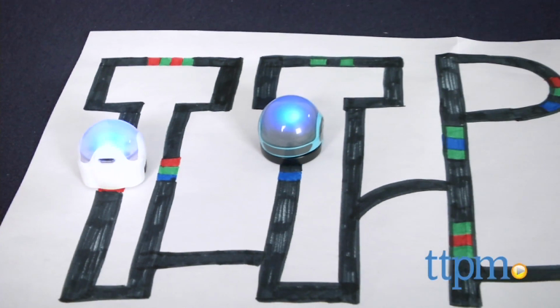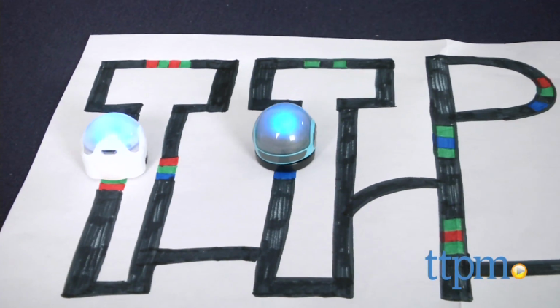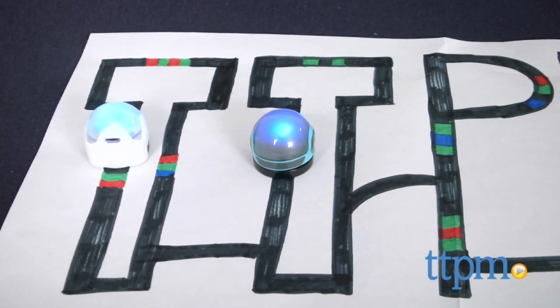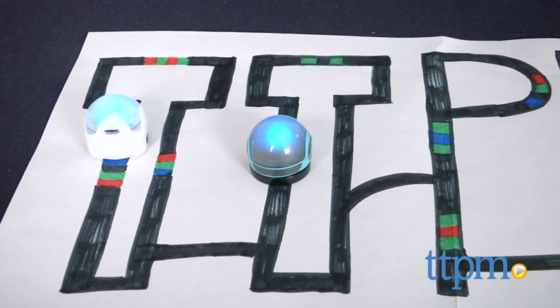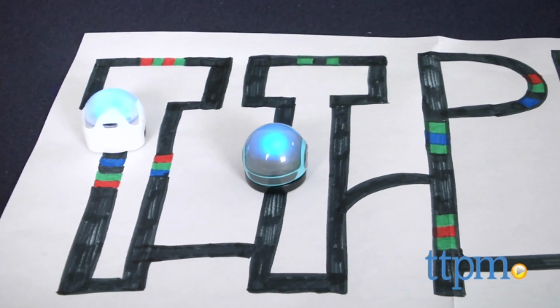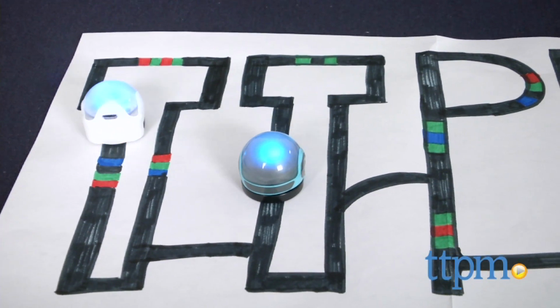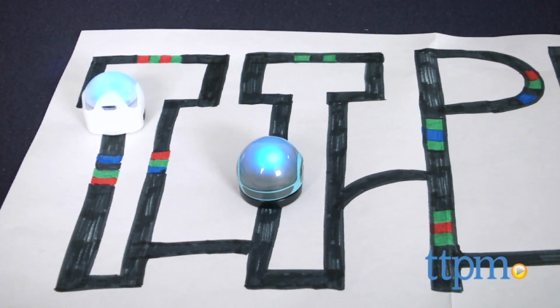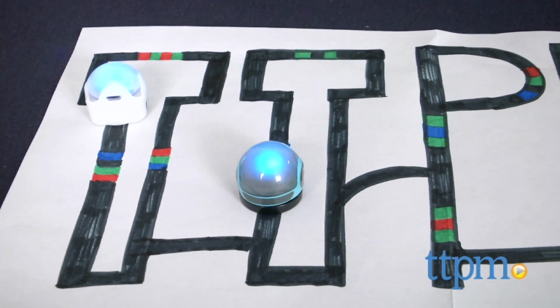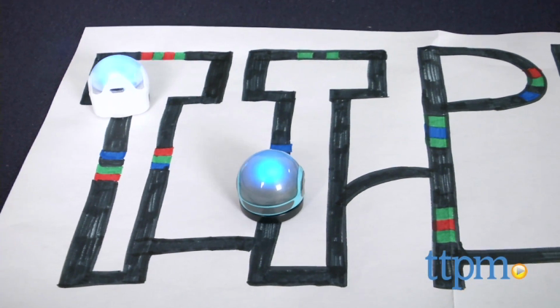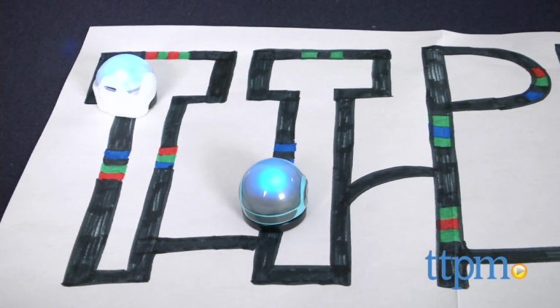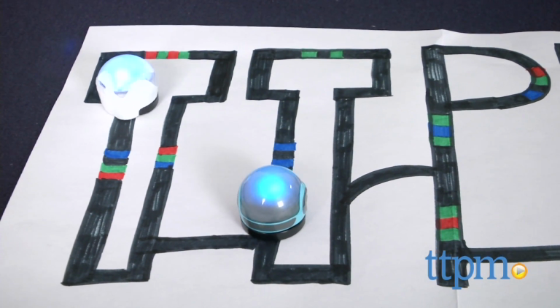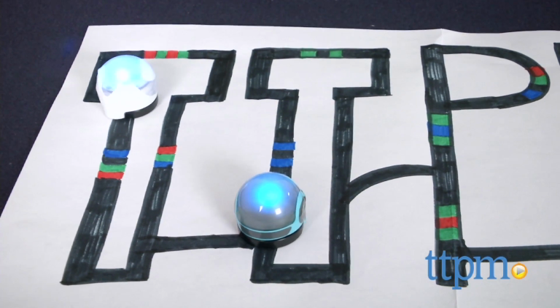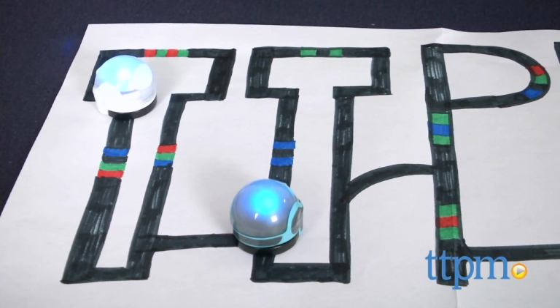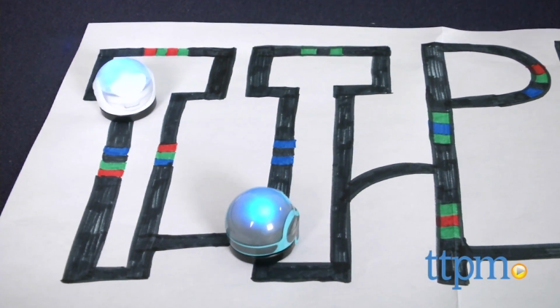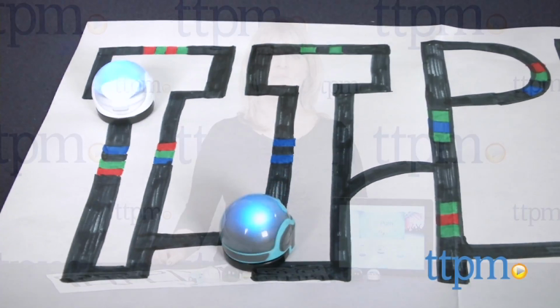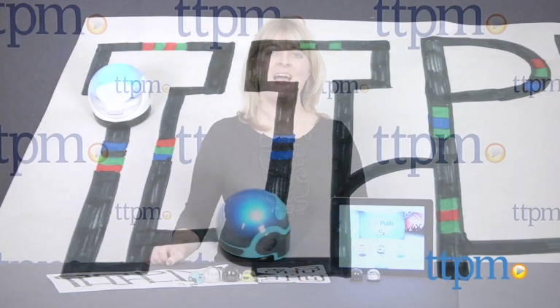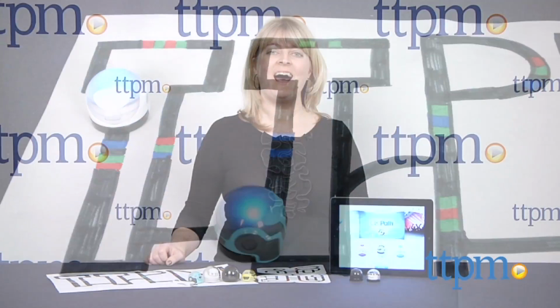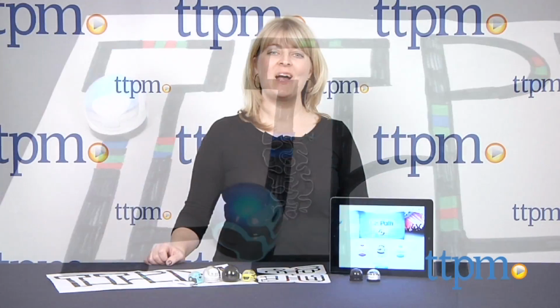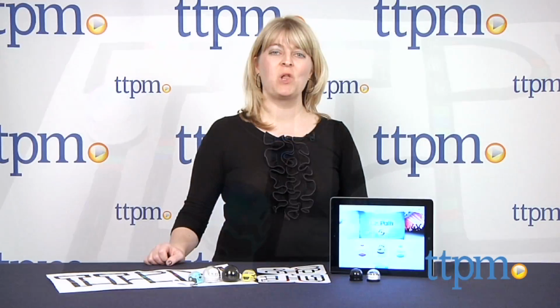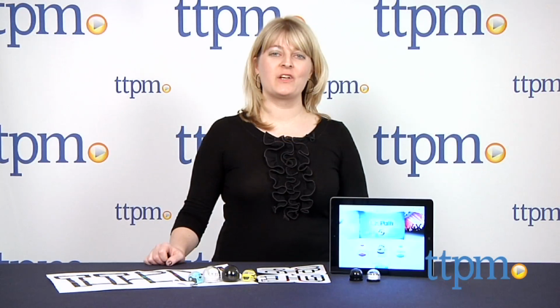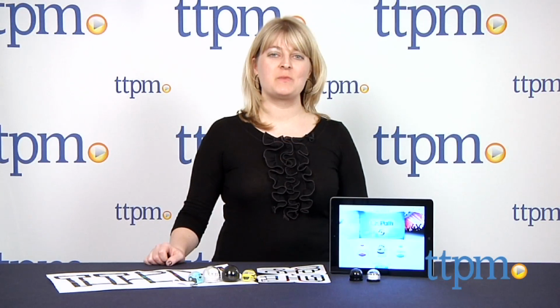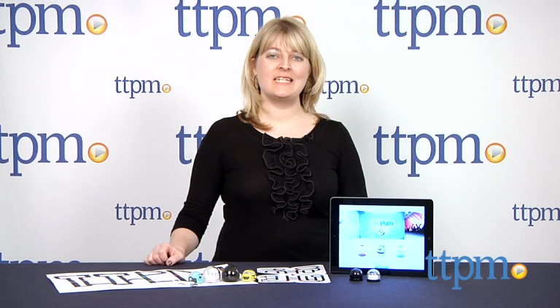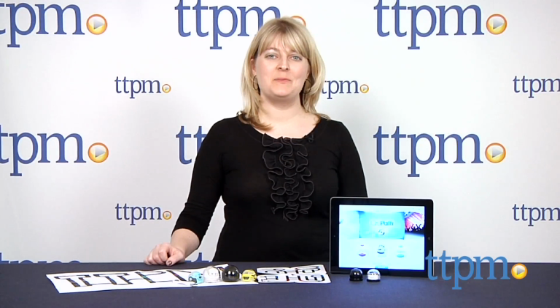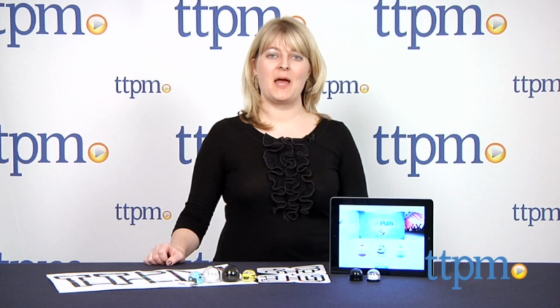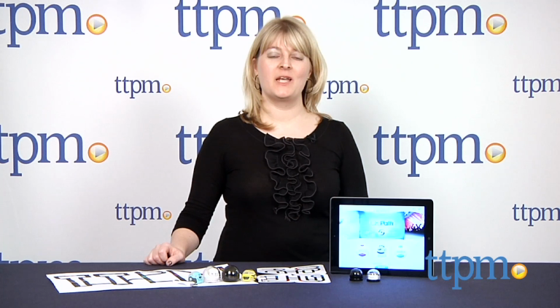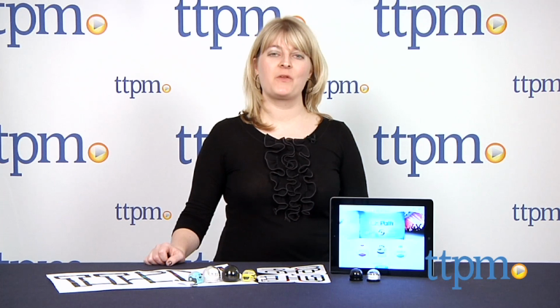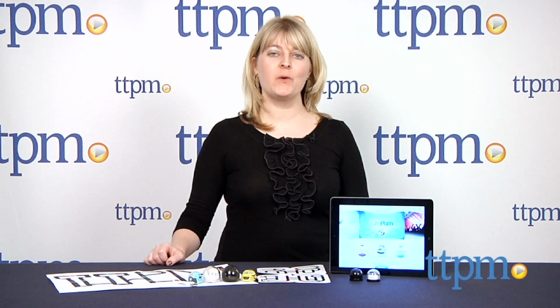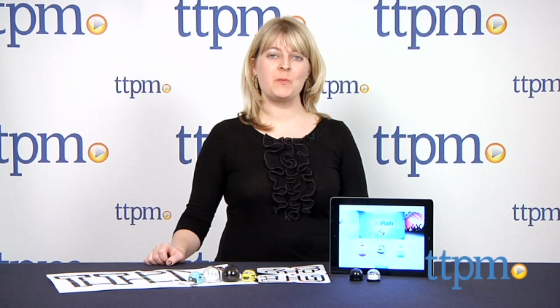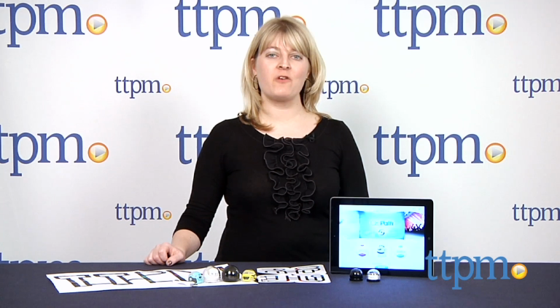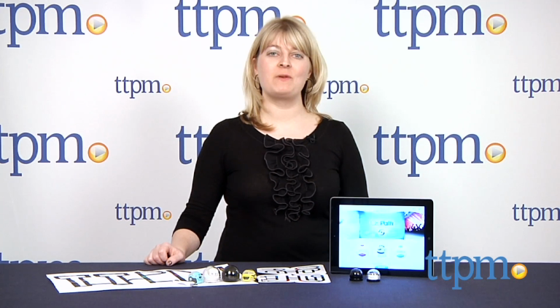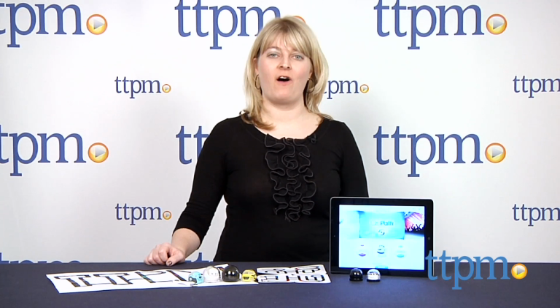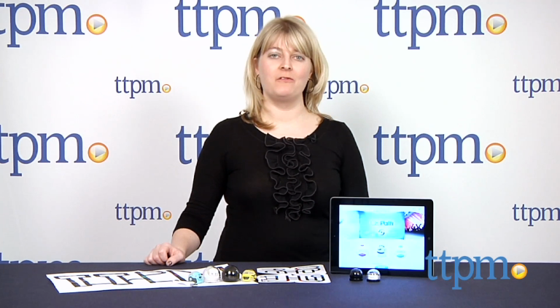These mini-robots will do whatever you program. Hi, I'm Laurie from TTPM, here with Ozobot from Evolve.